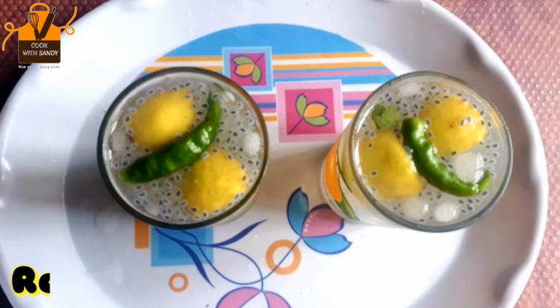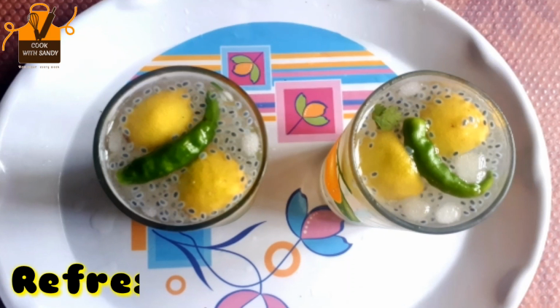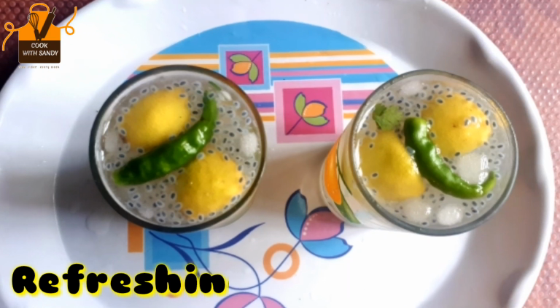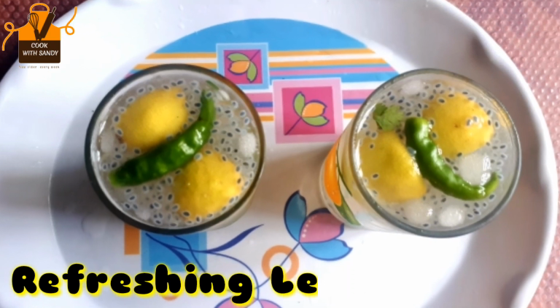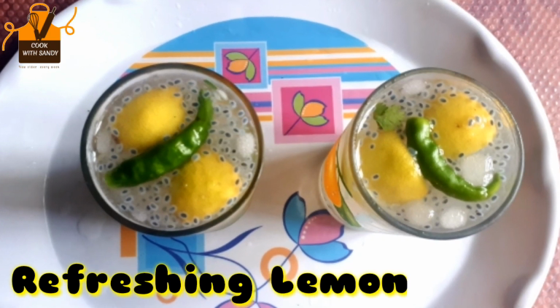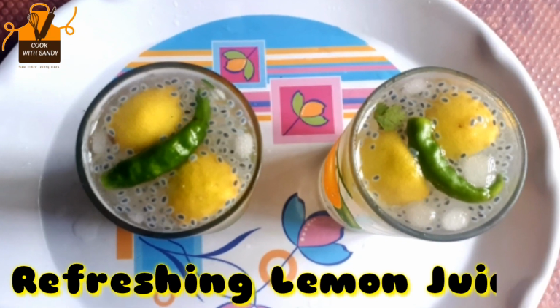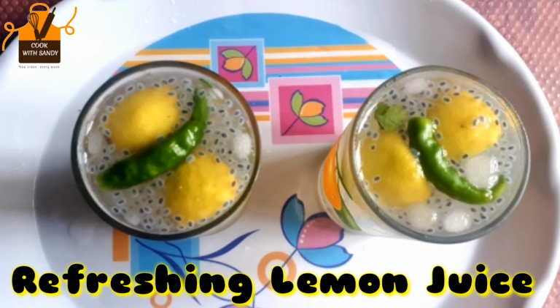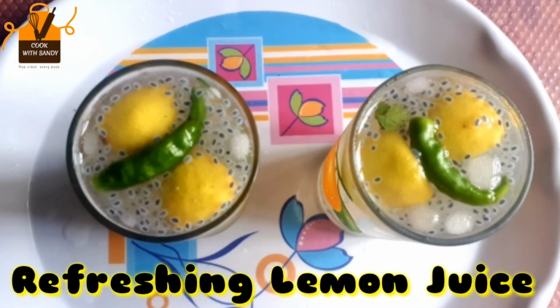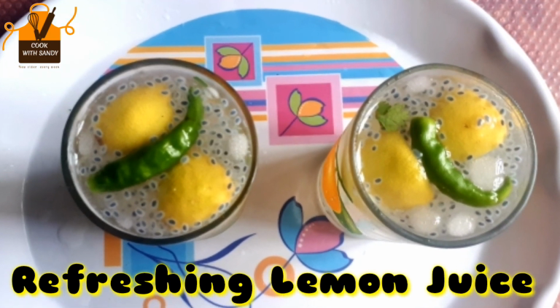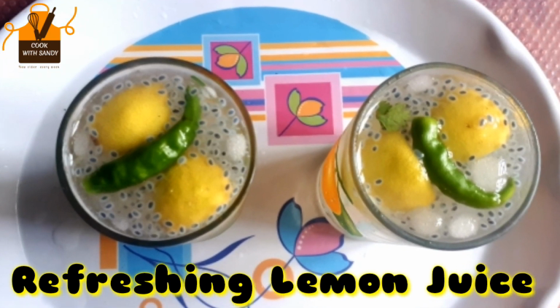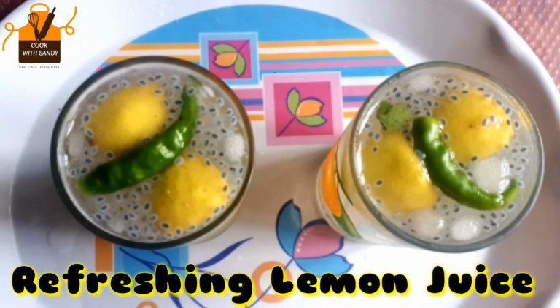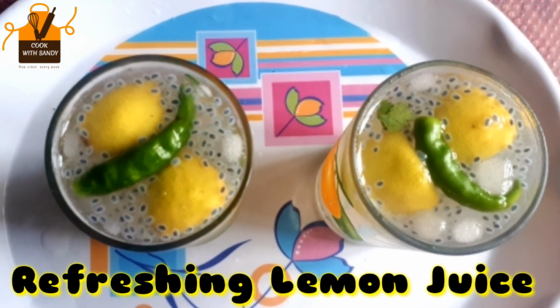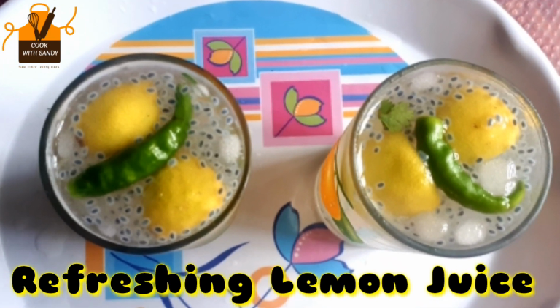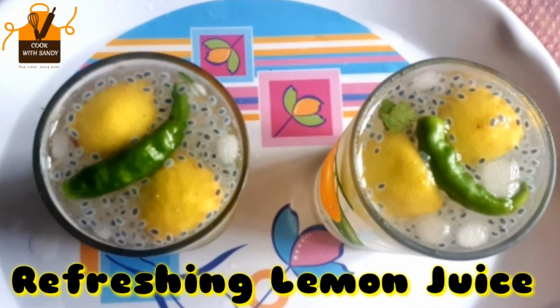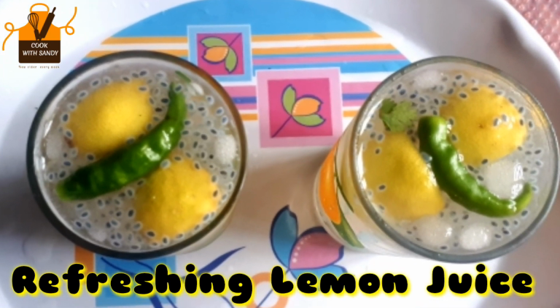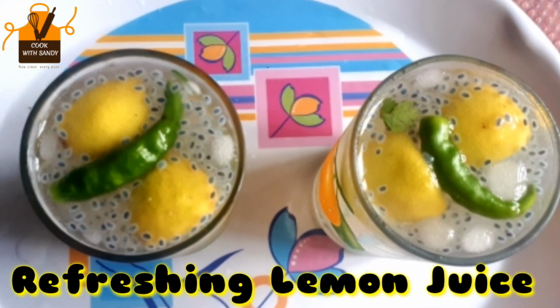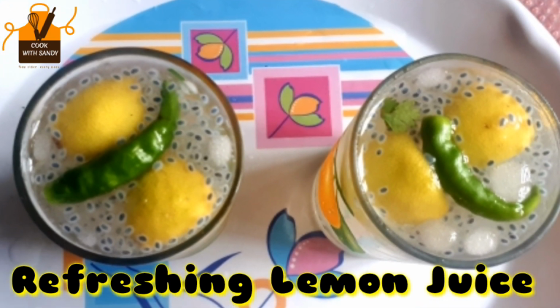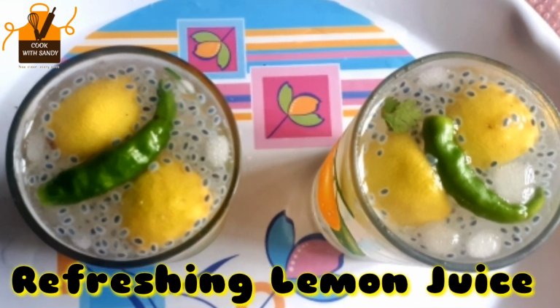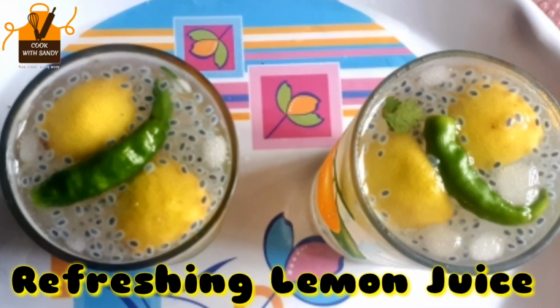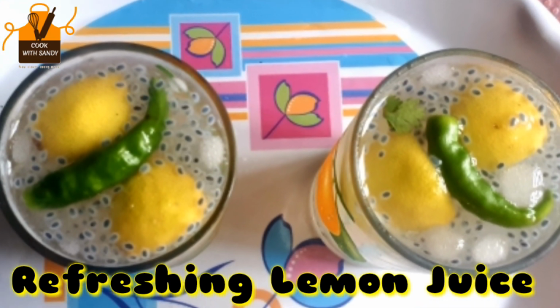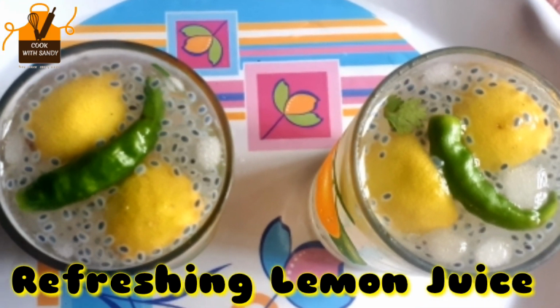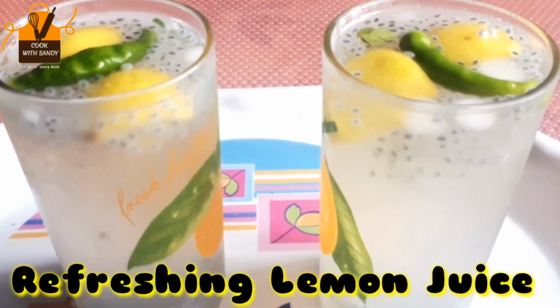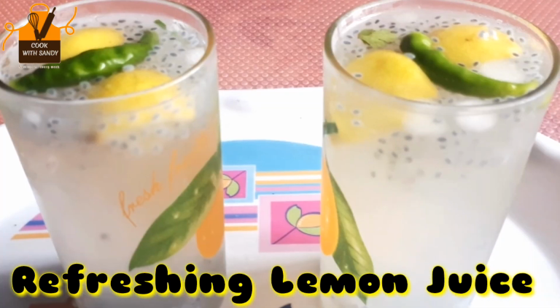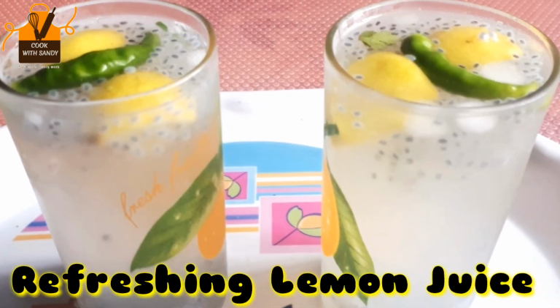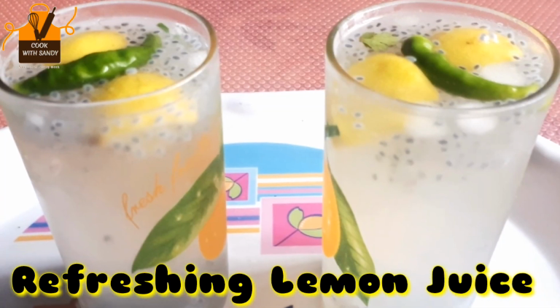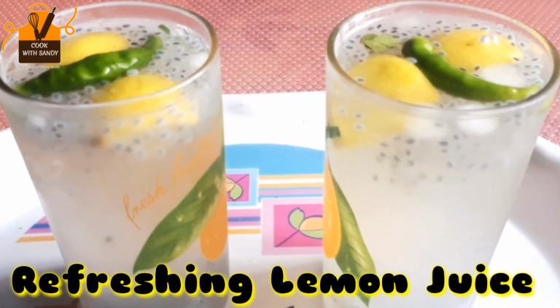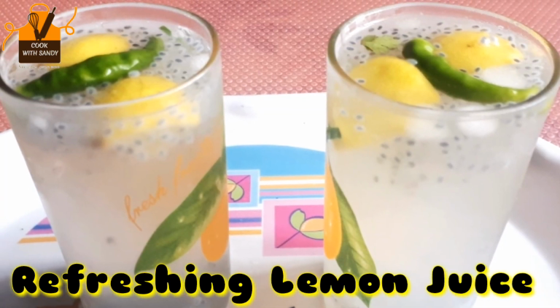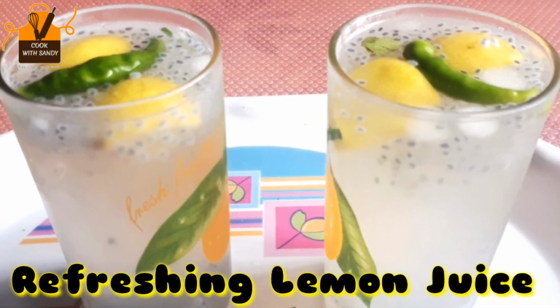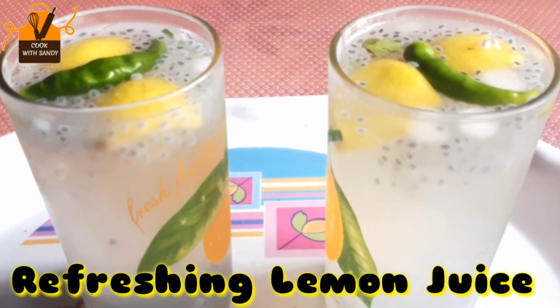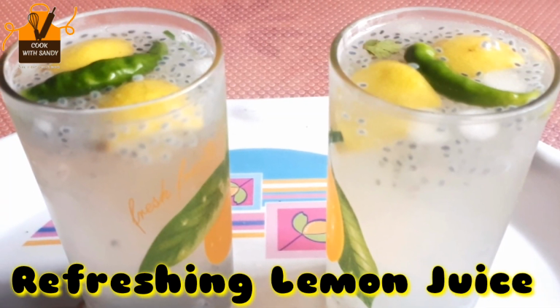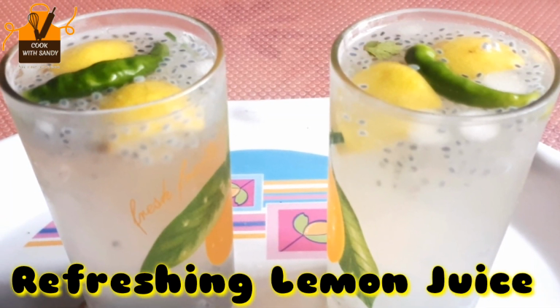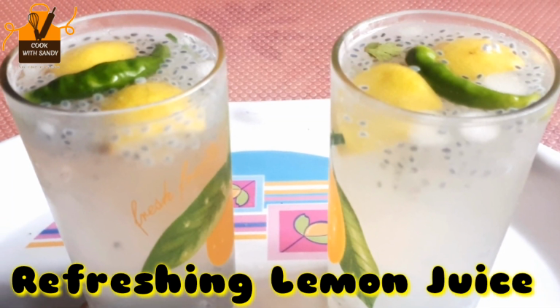Hi friends, welcome back to my channel. Today we will see a simple lemon juice recipe.